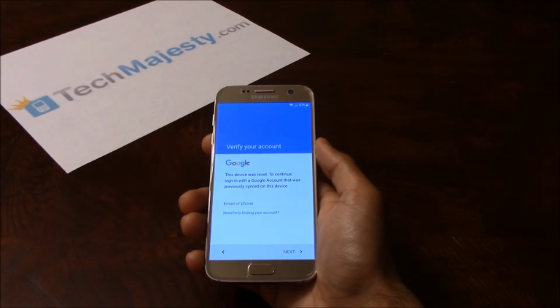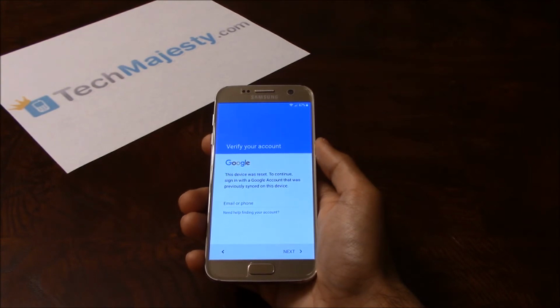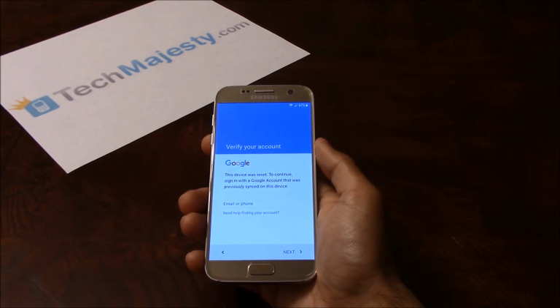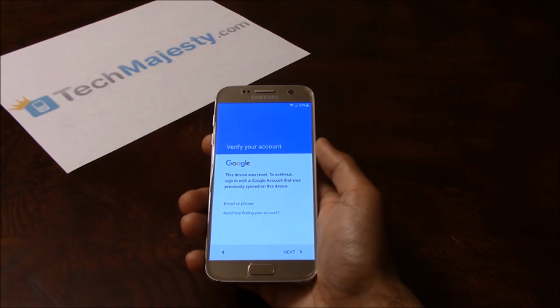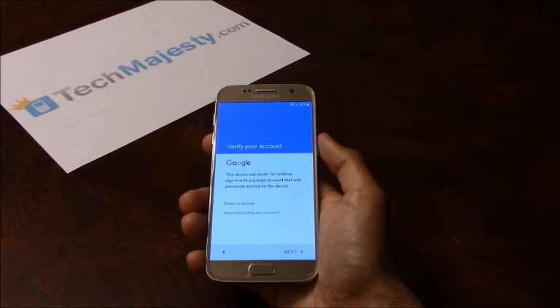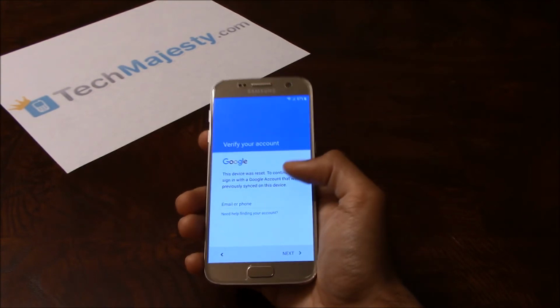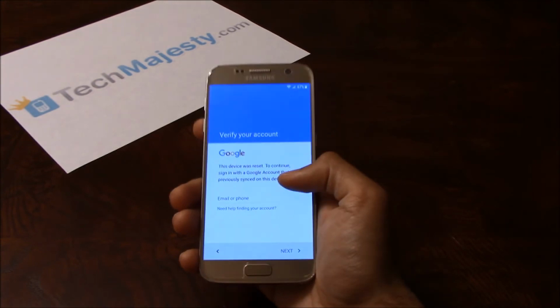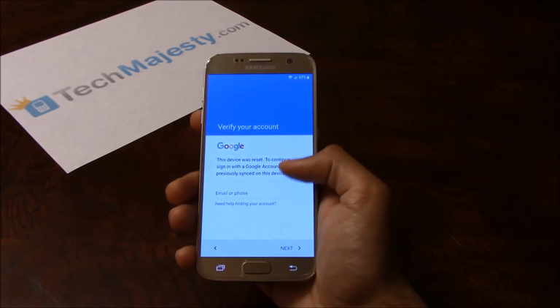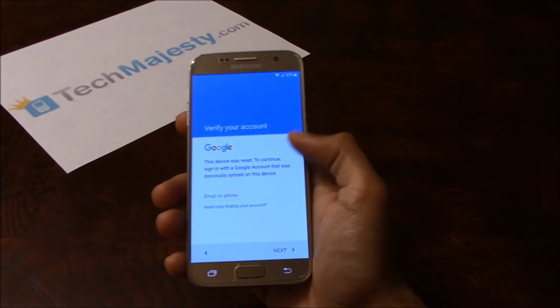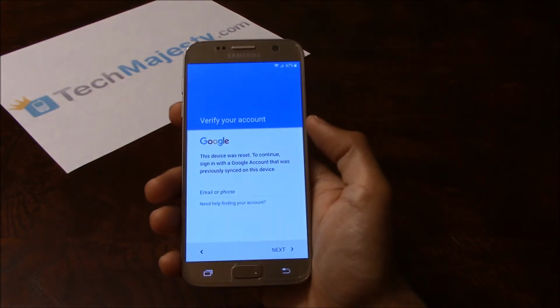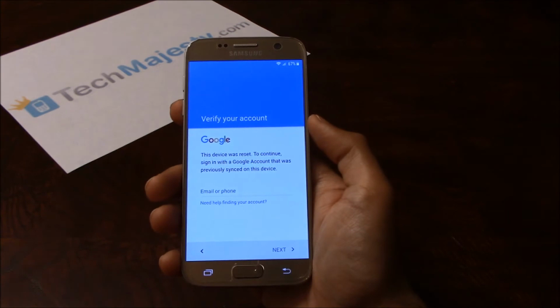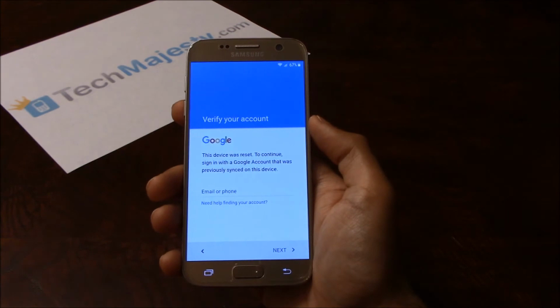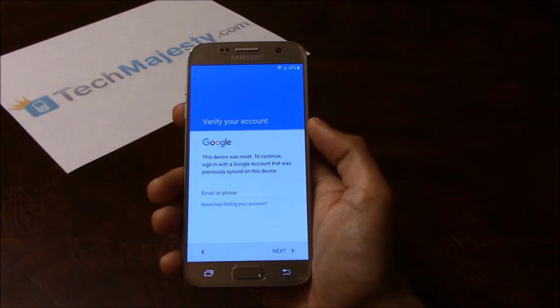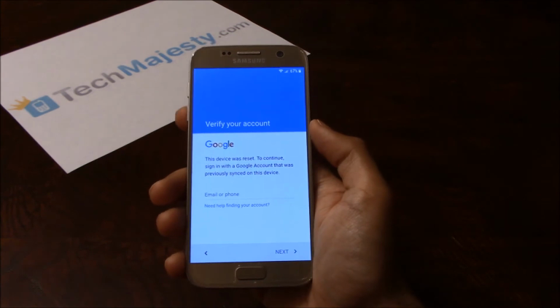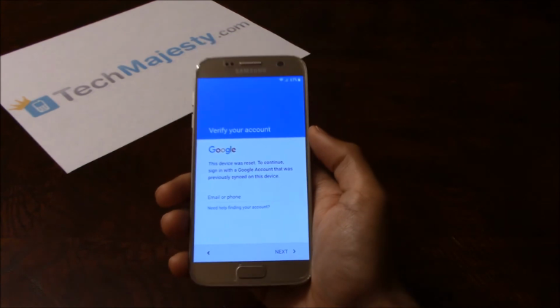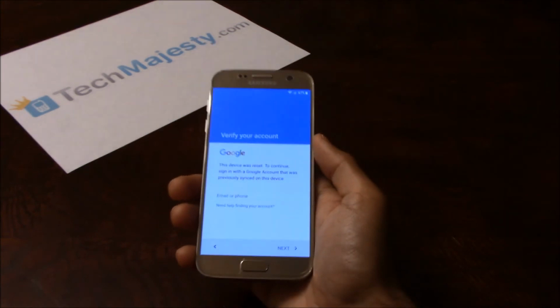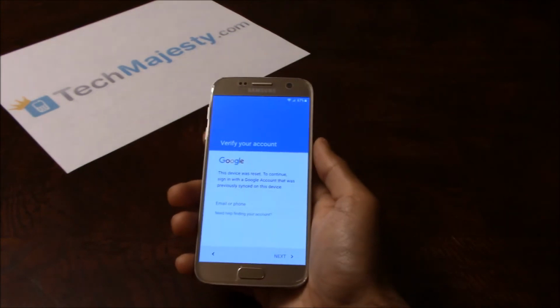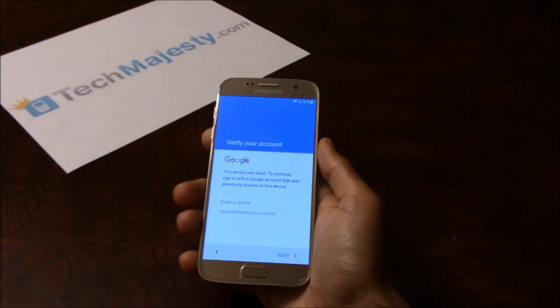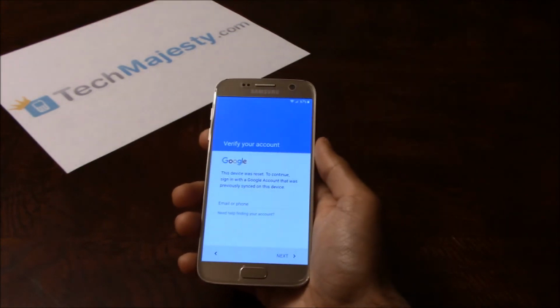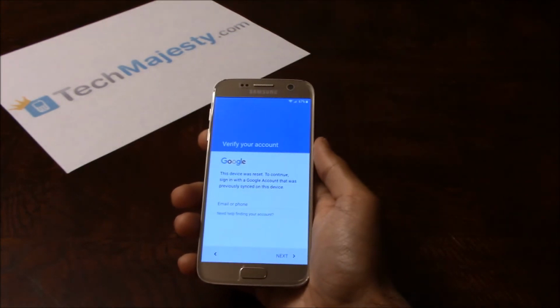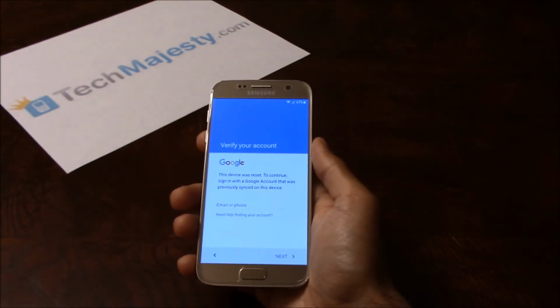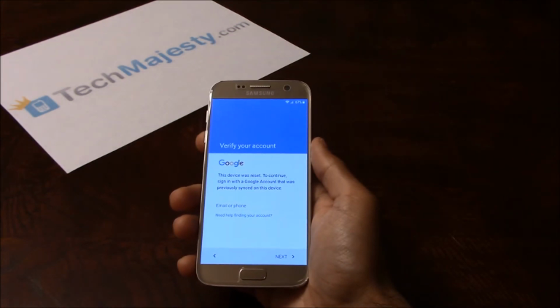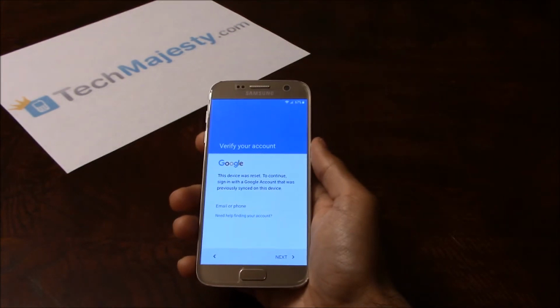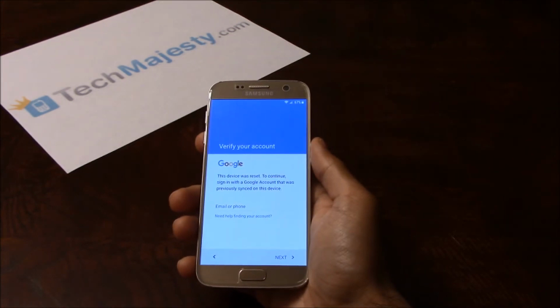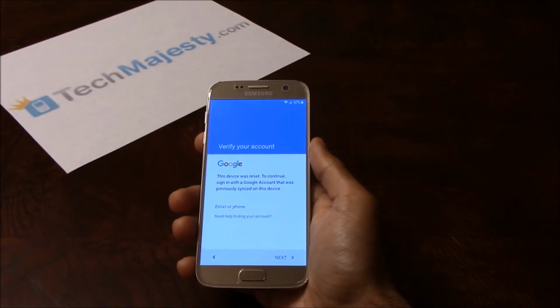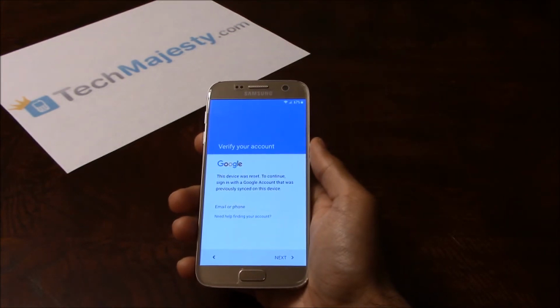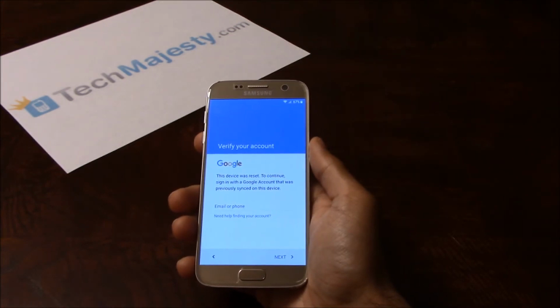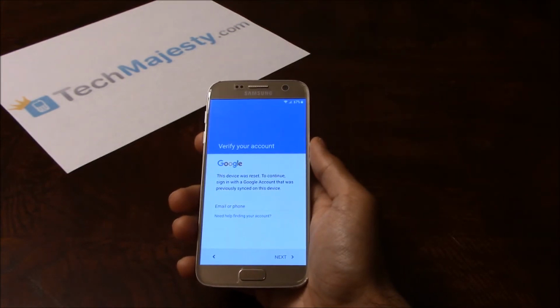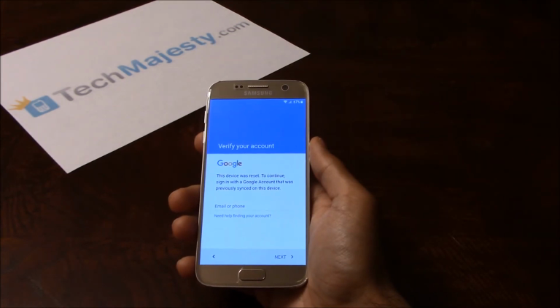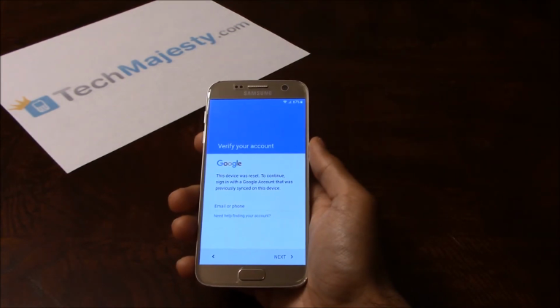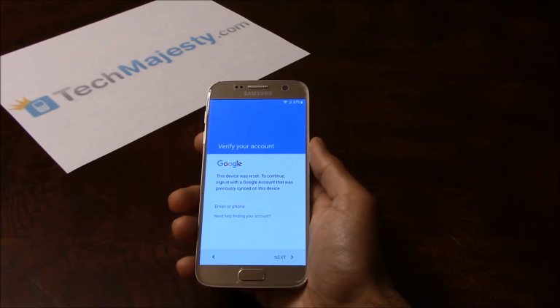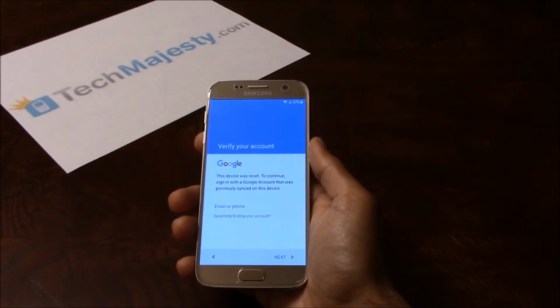As you can see, the phone is FRP locked and is asking for the Google account associated with the phone. To remove the FRP lock,